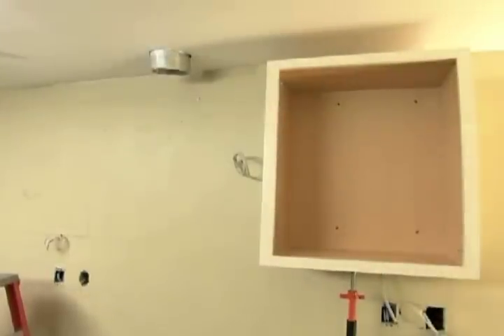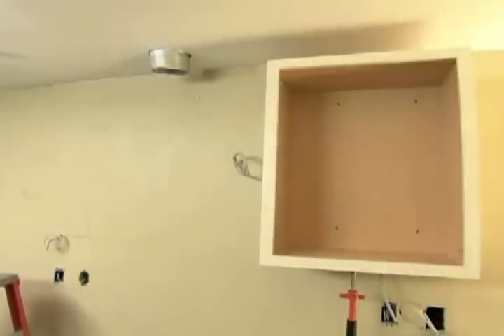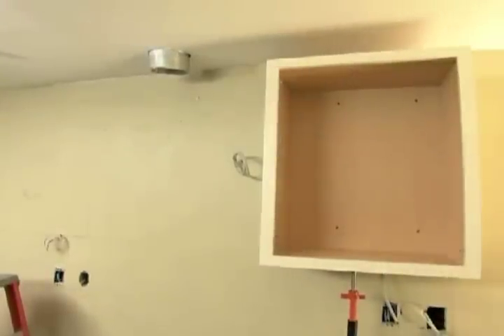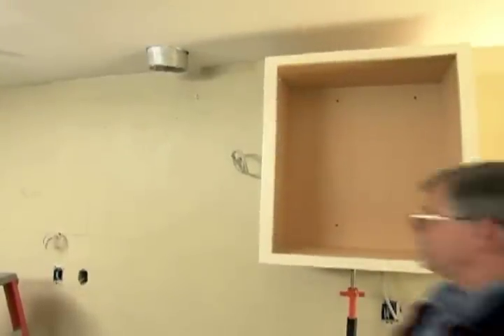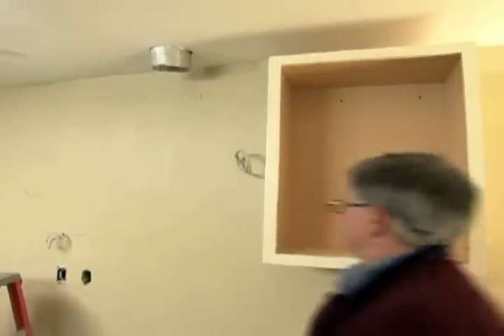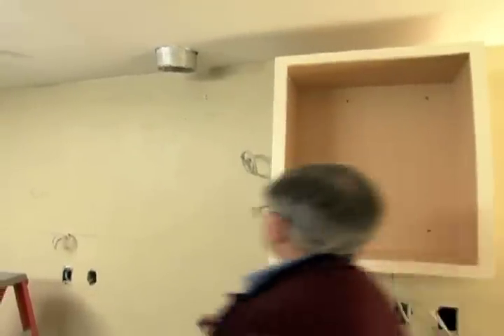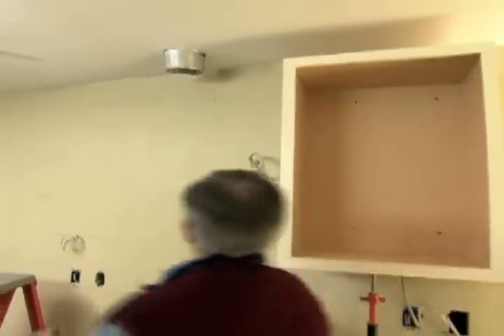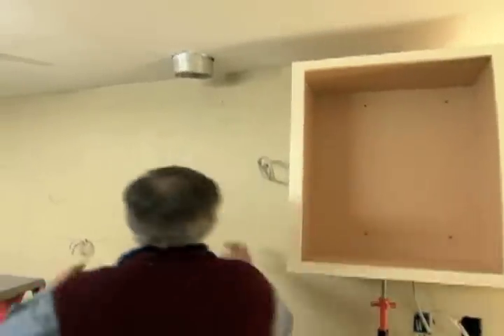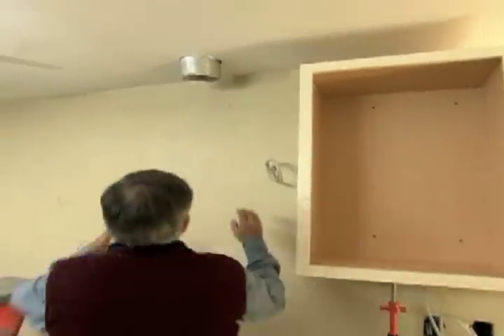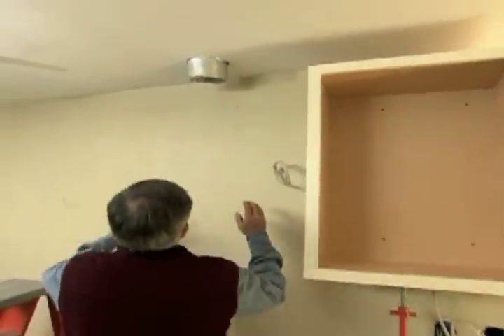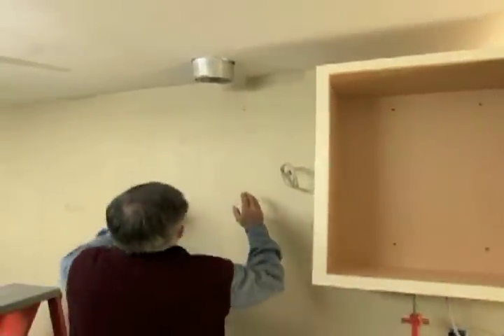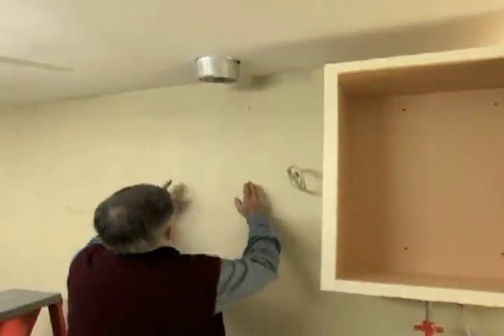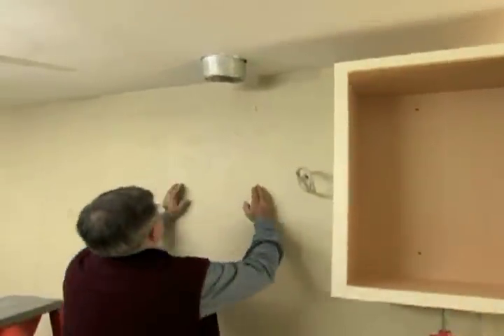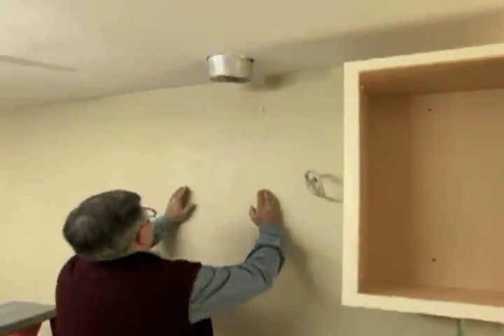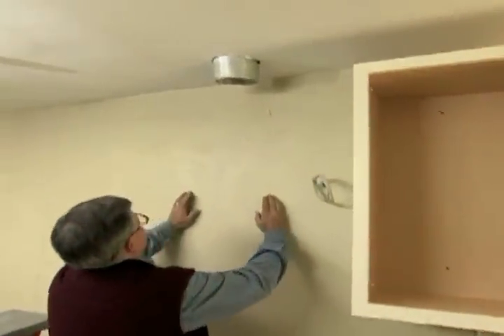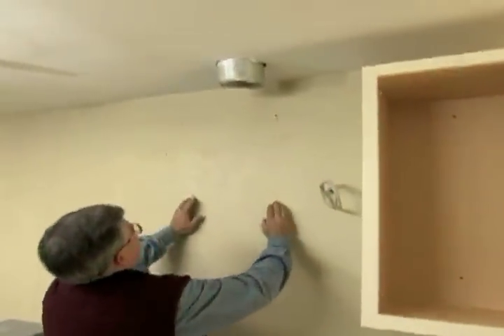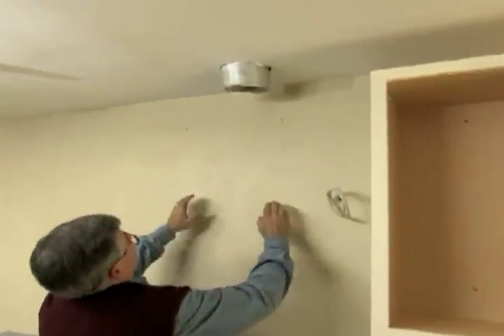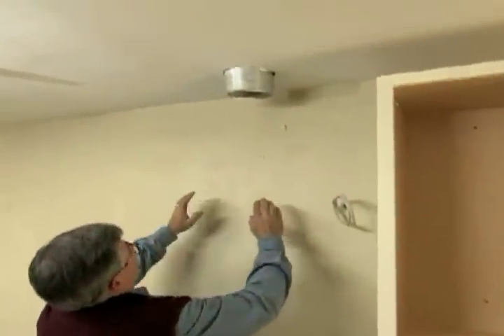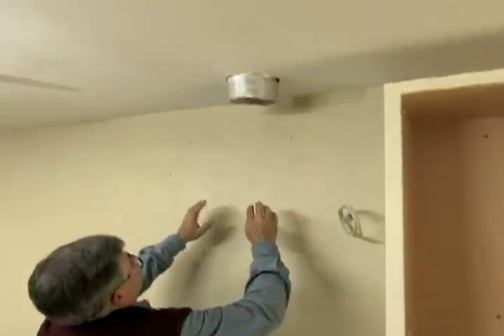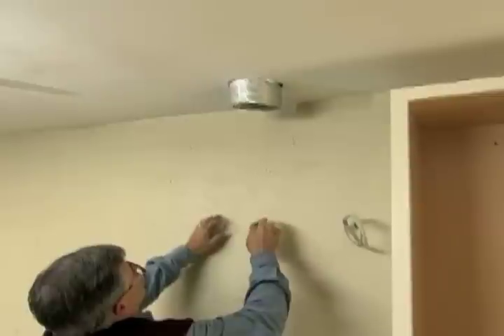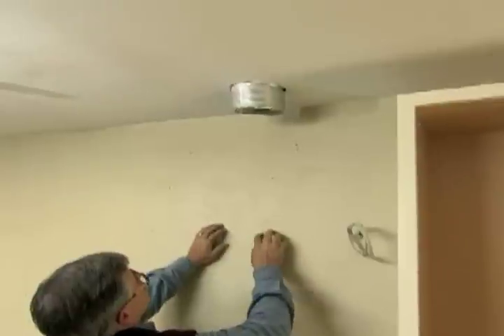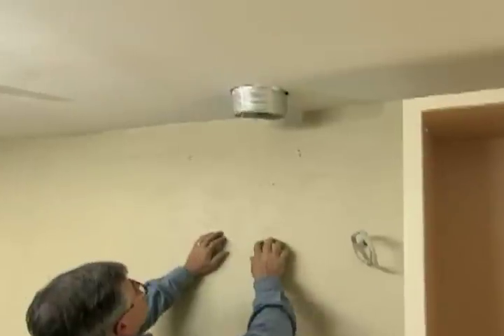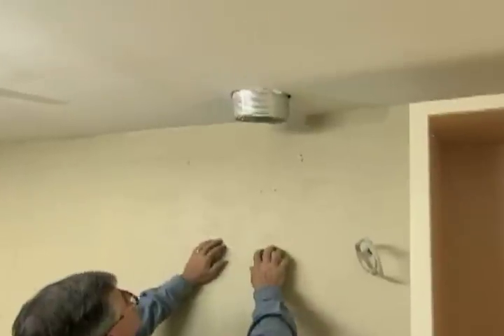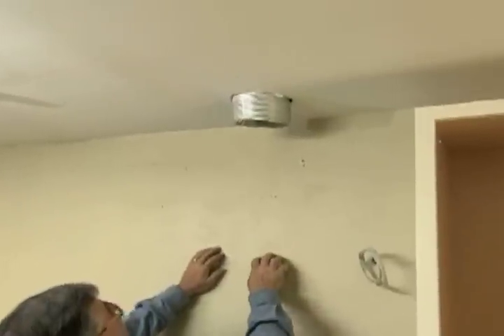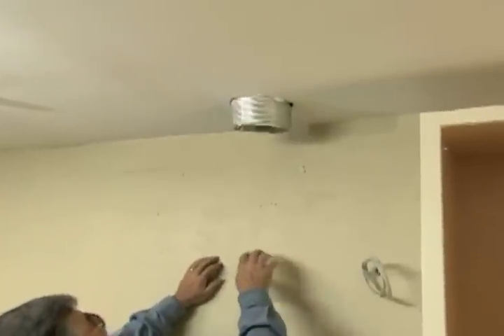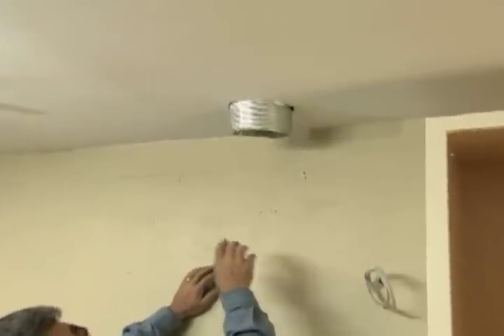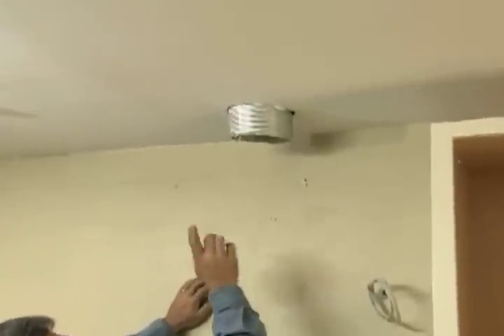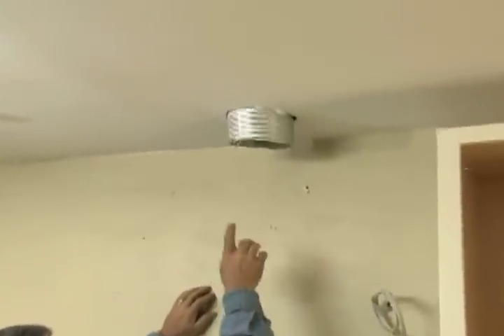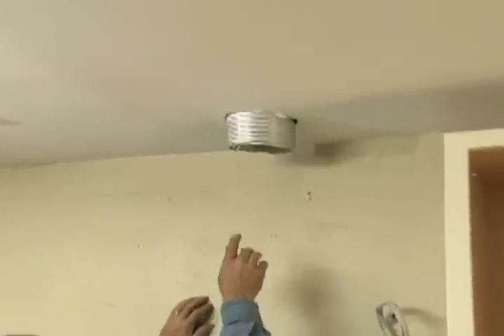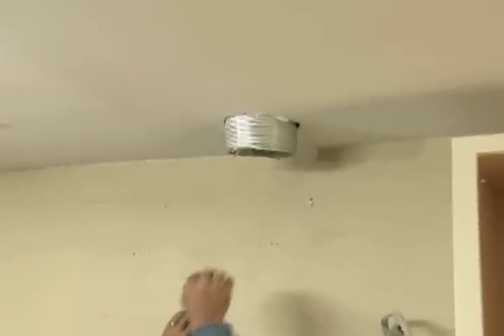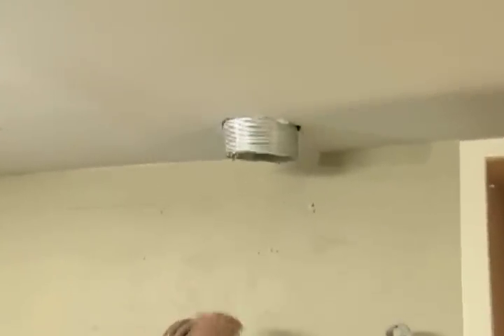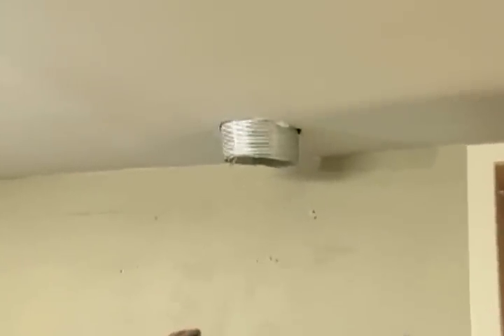Now we're ready for the cabinet over the stove top, but I have to cut a hole in it first to connect the duct to the hood.